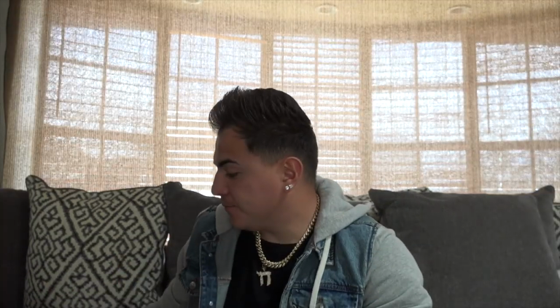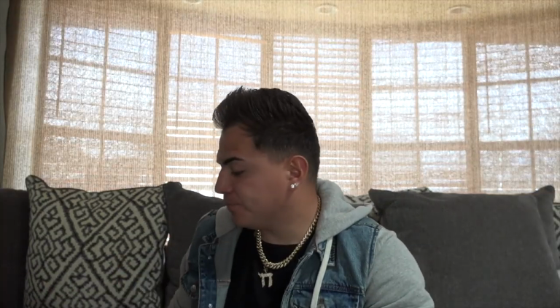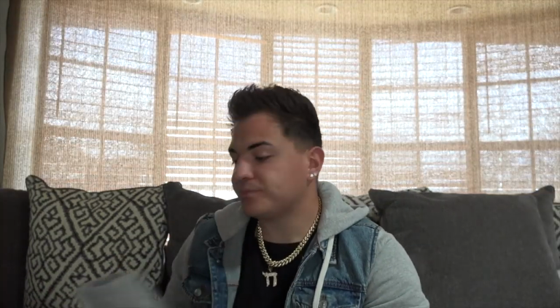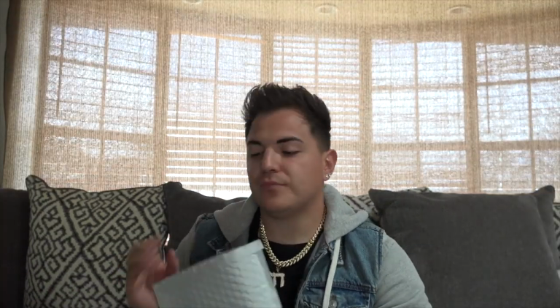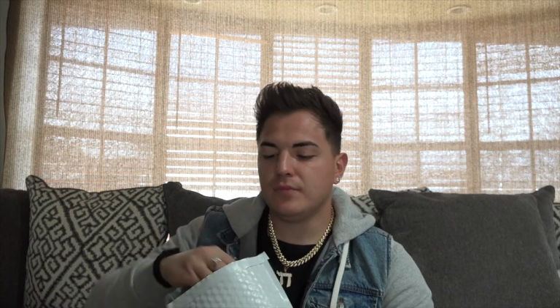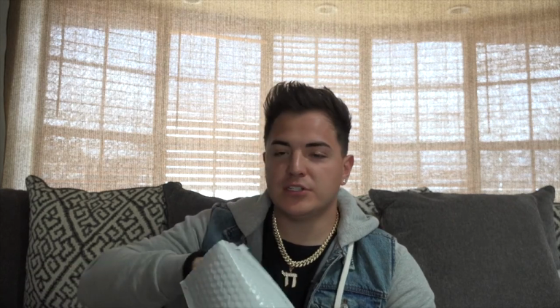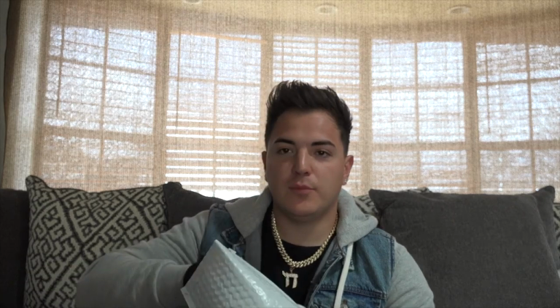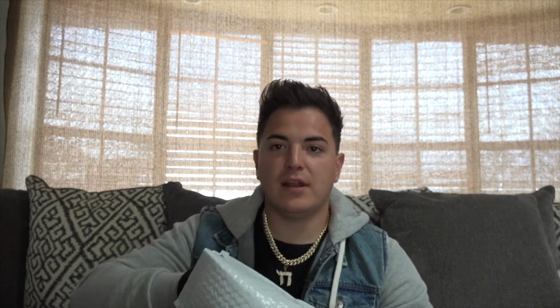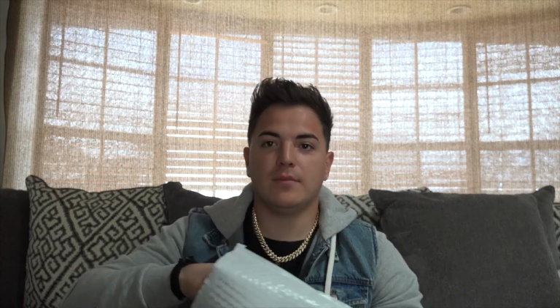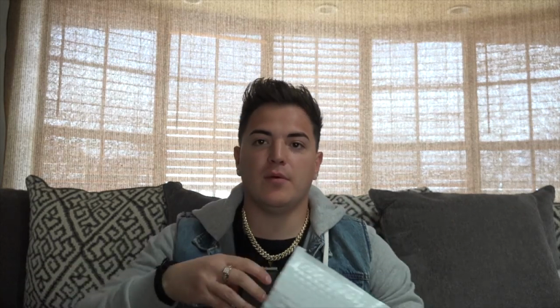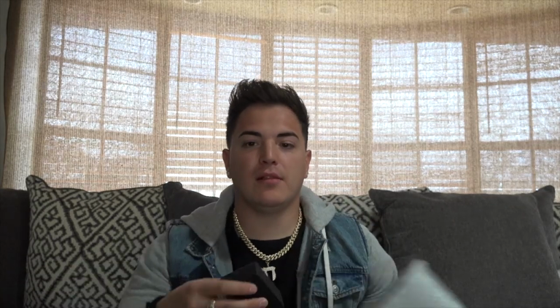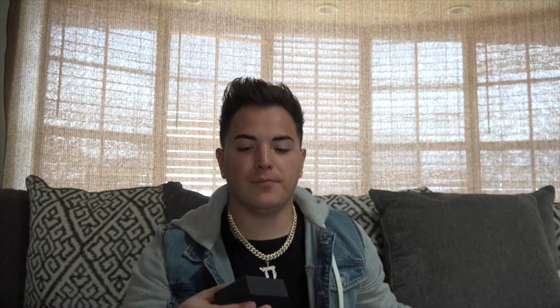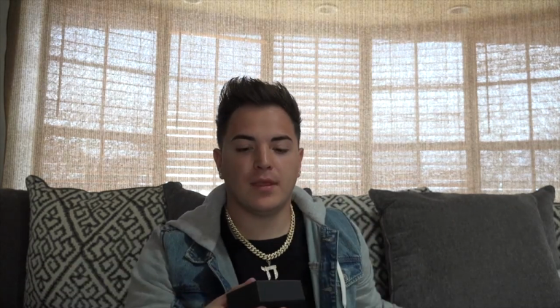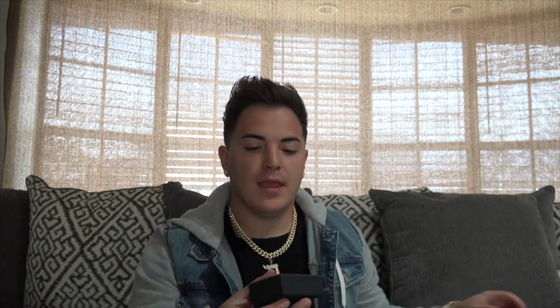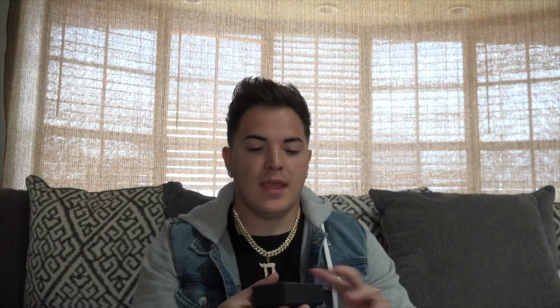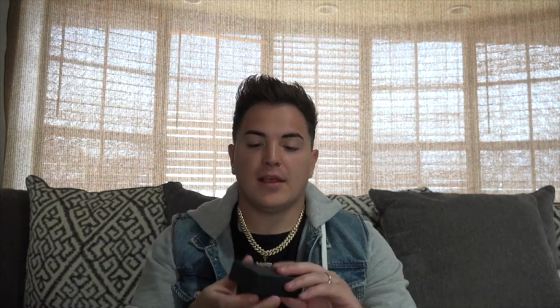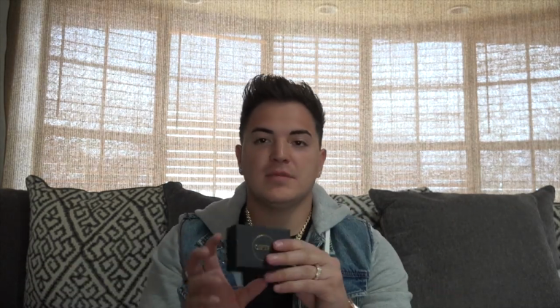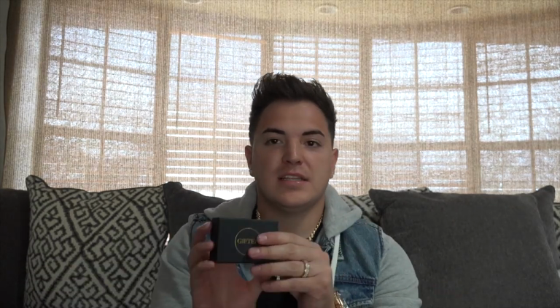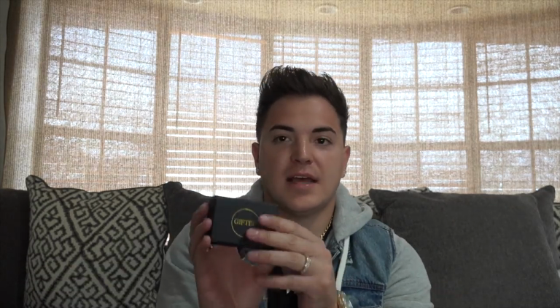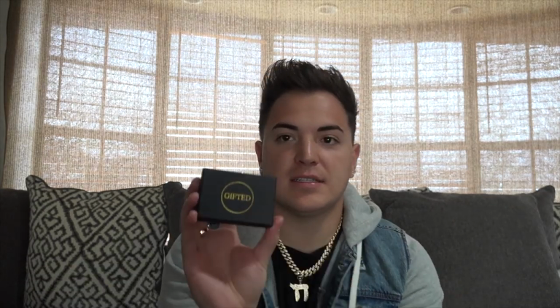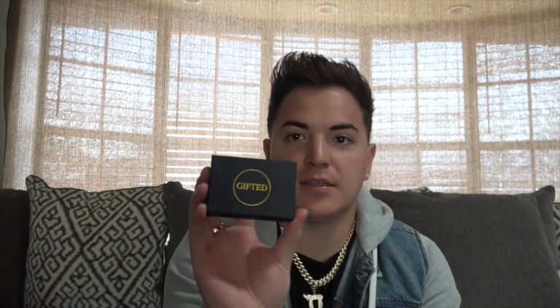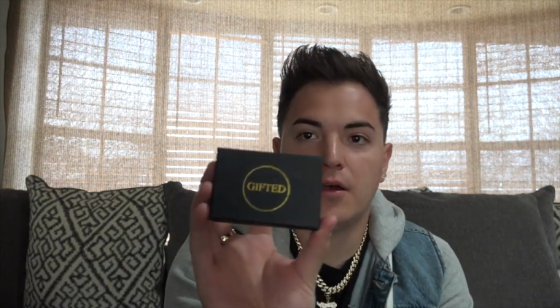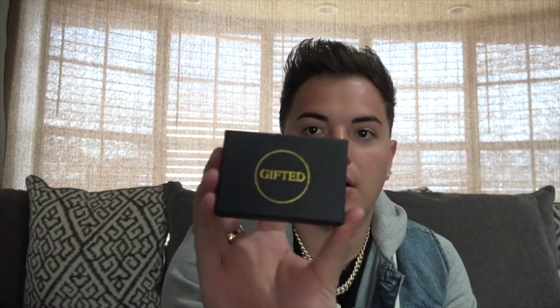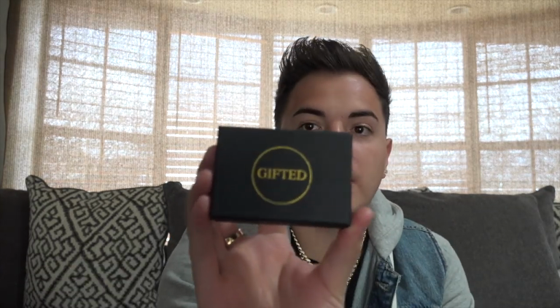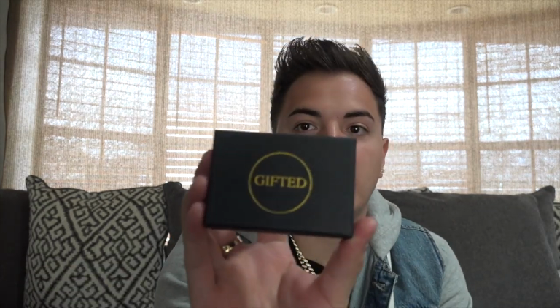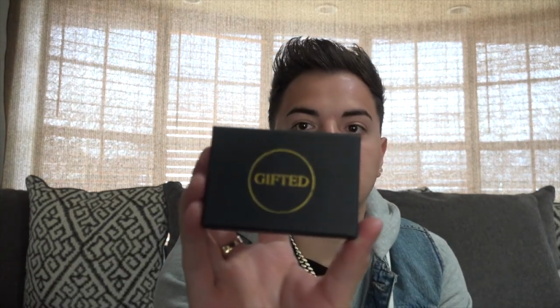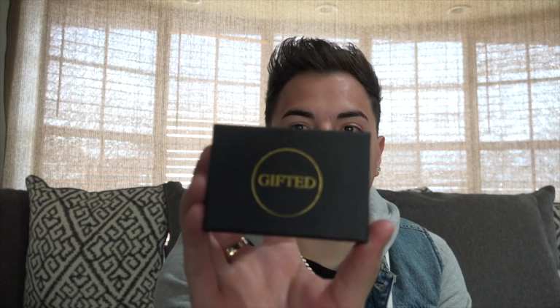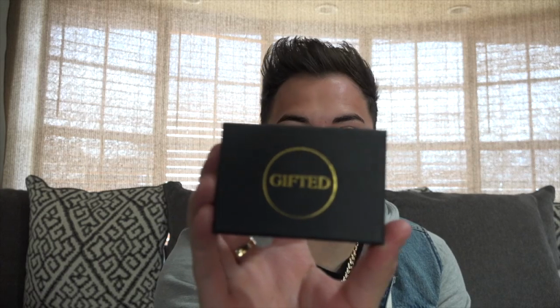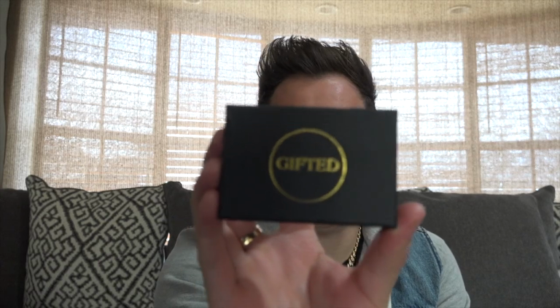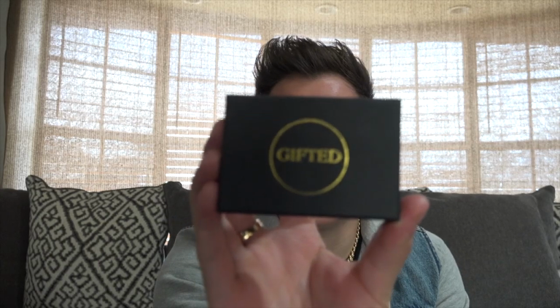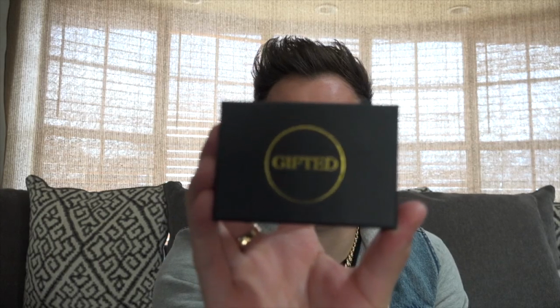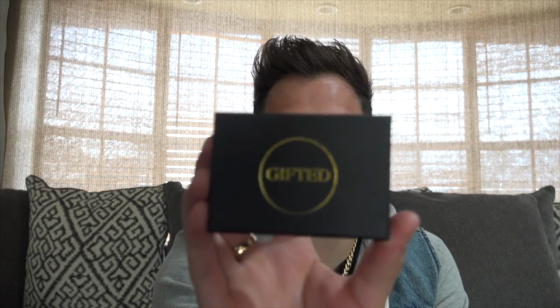I'm gonna pull it out of the bubble mailer and it comes in this nice hard little box. On the front of it, it says "Gifted."